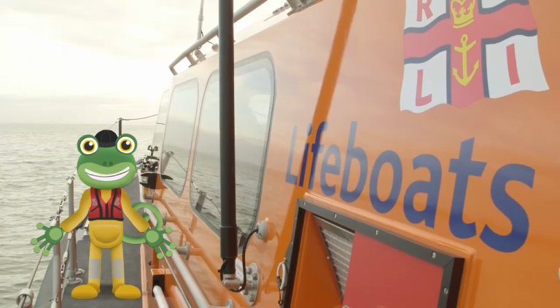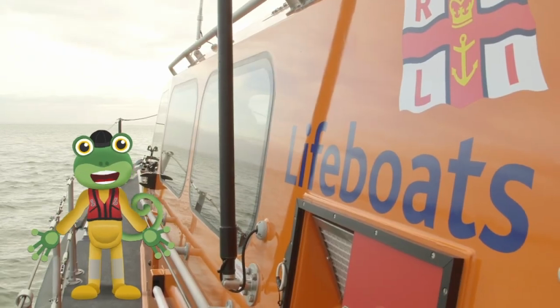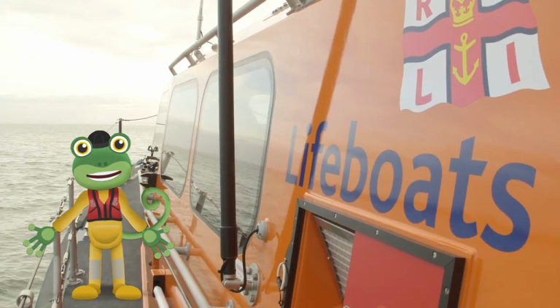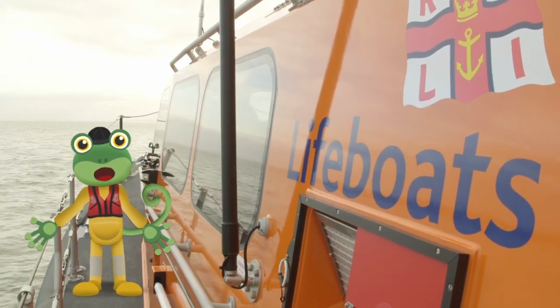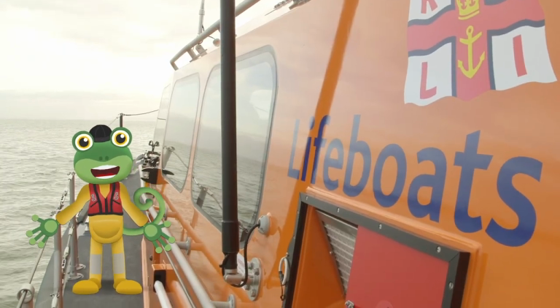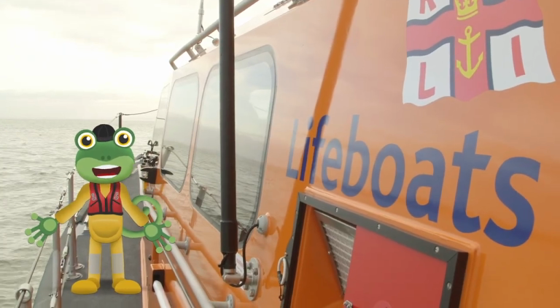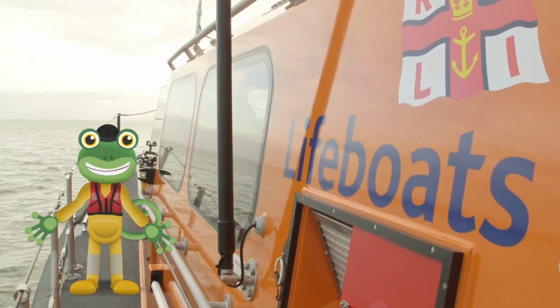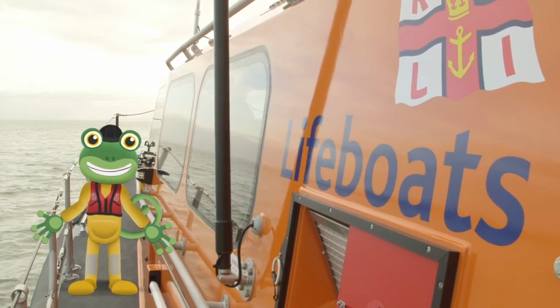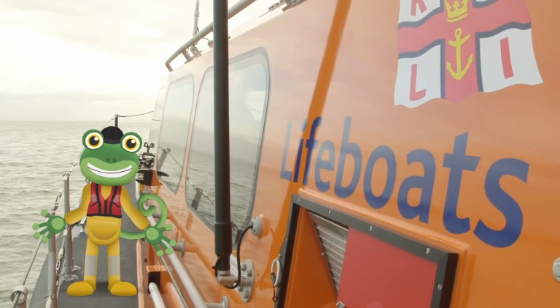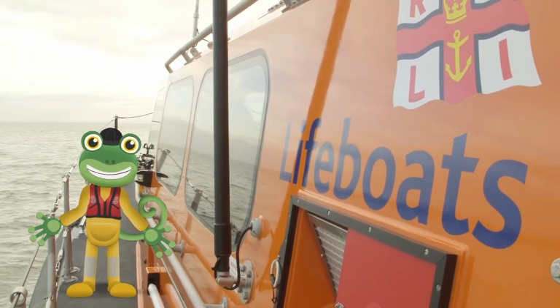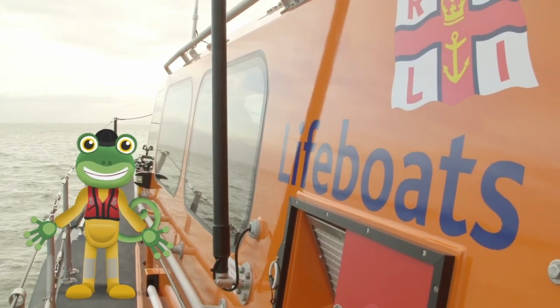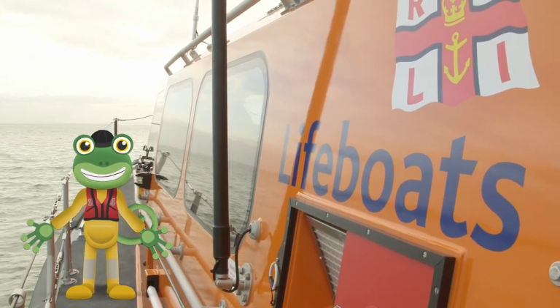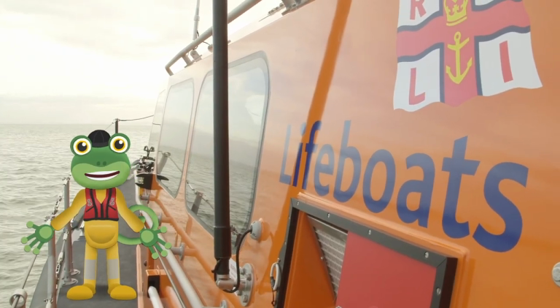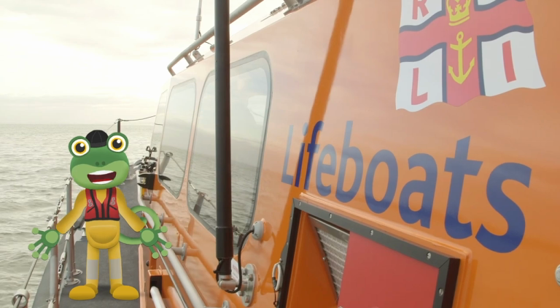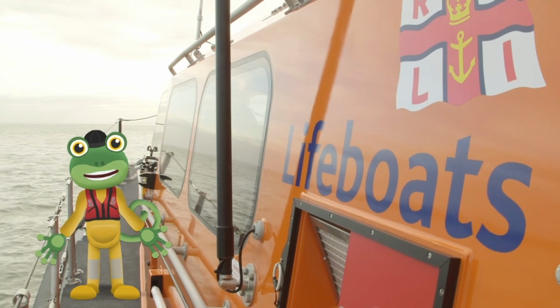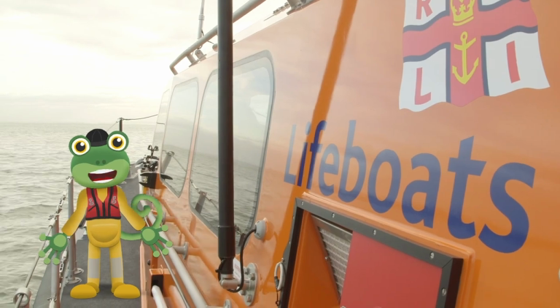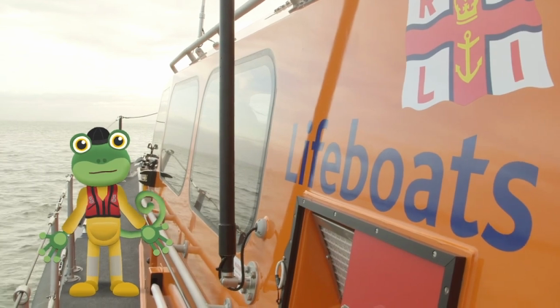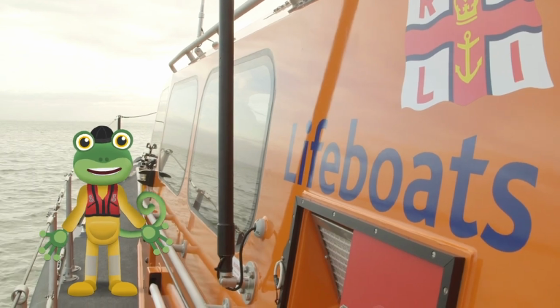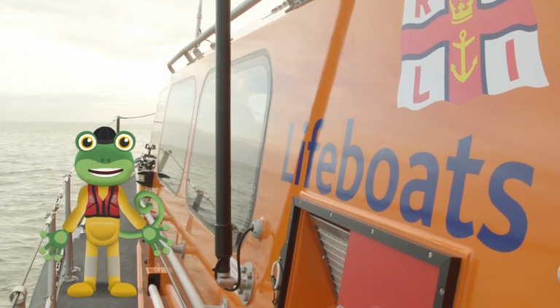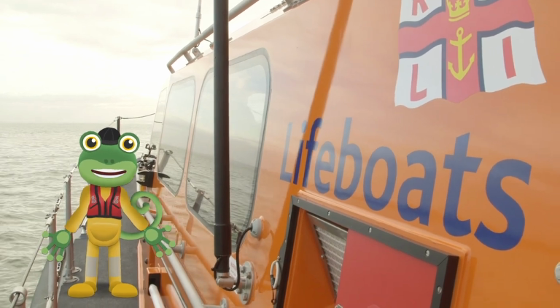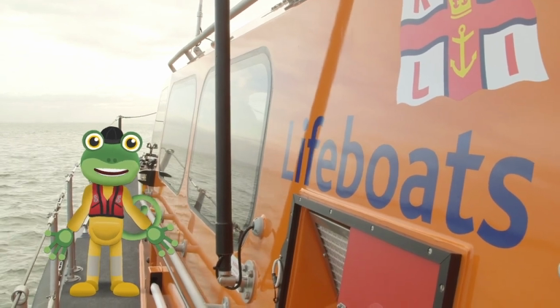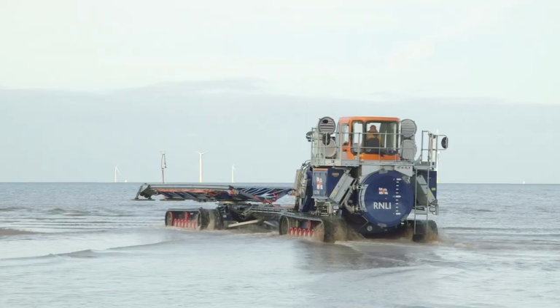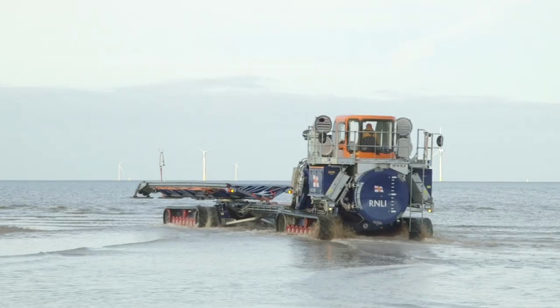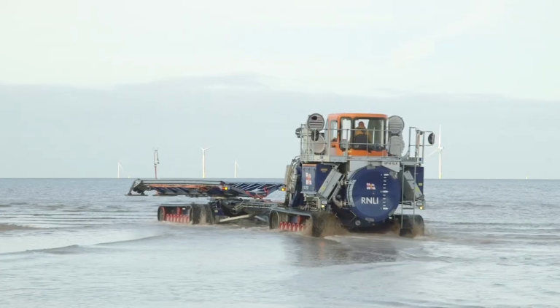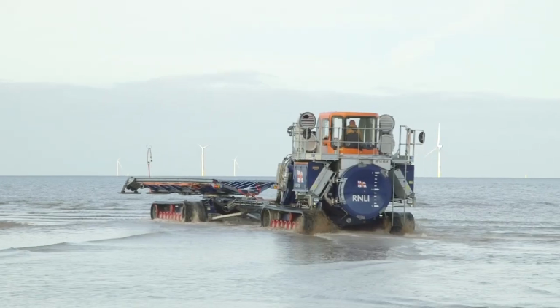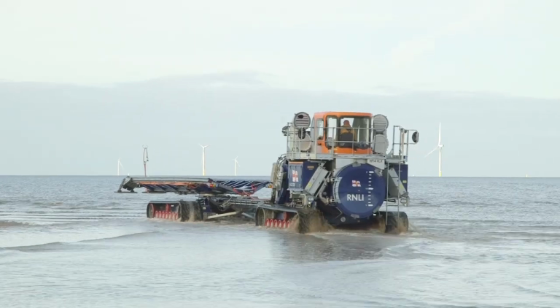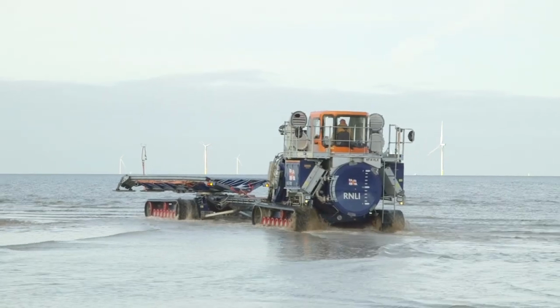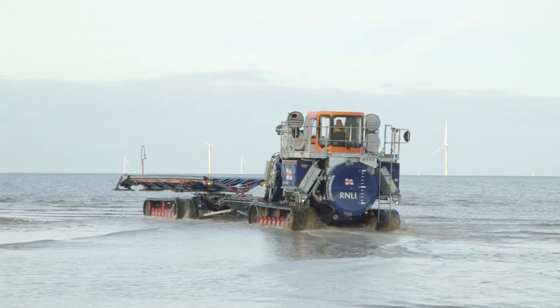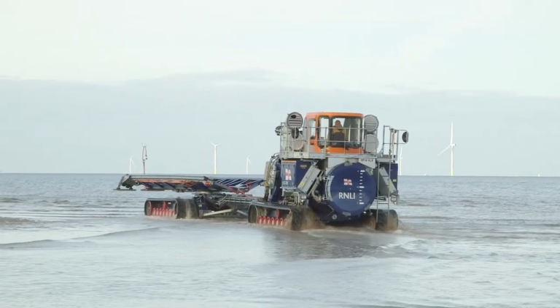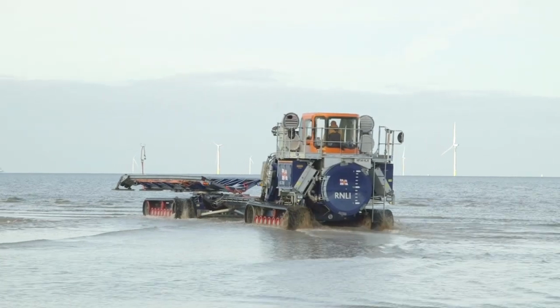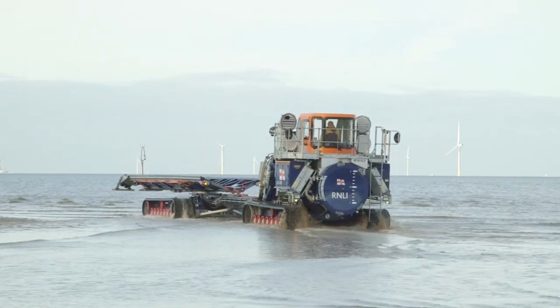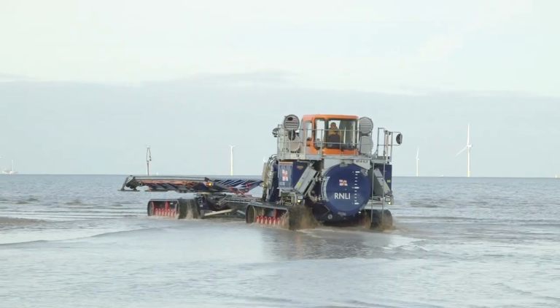Thanks for the tour, Andy. The tractor's waiting for us on the beach, ready to tow the boat back up to the station.